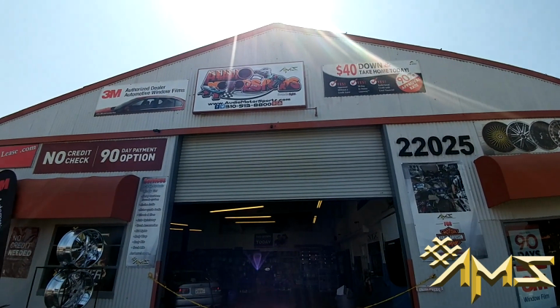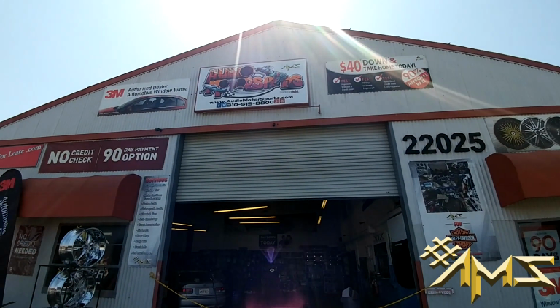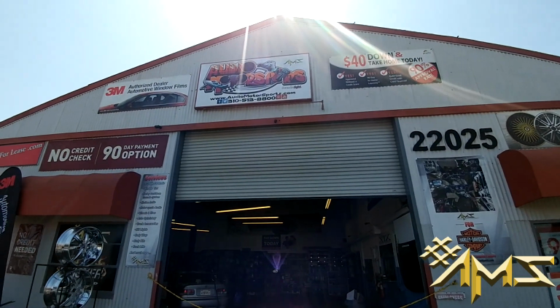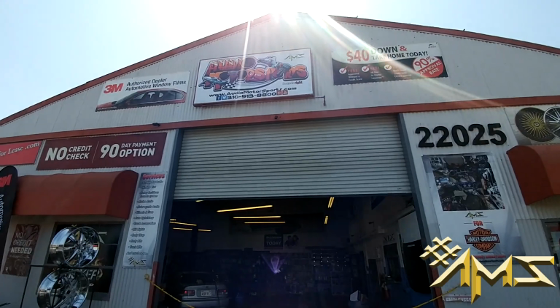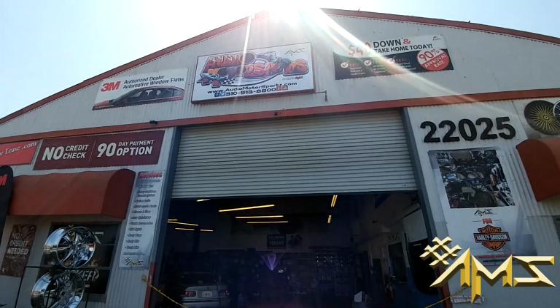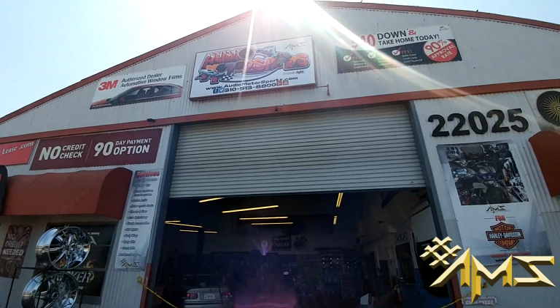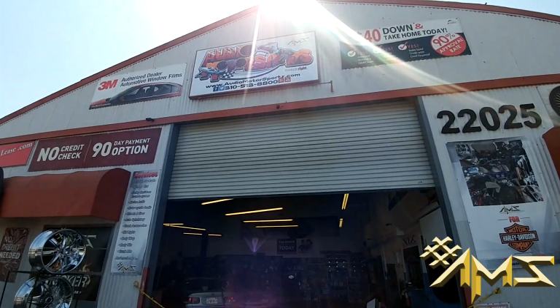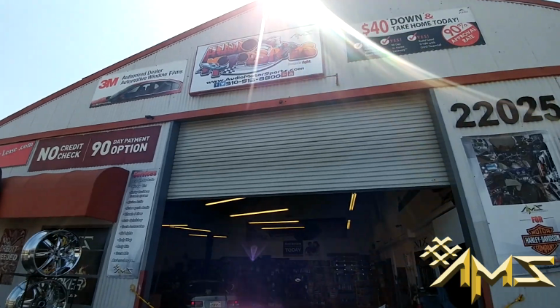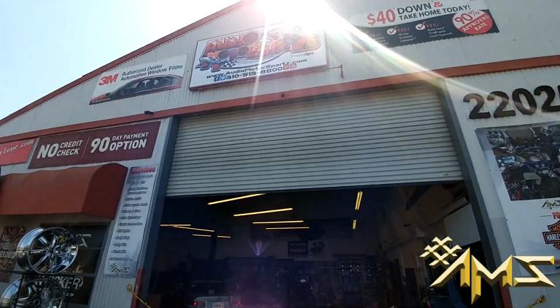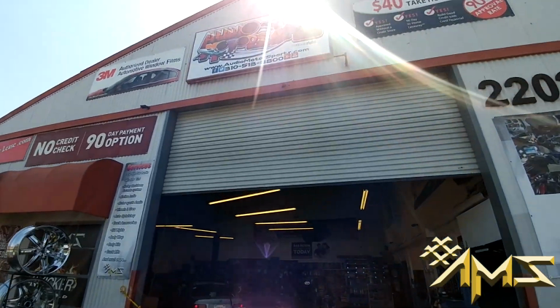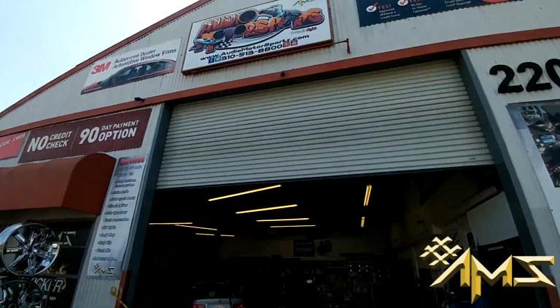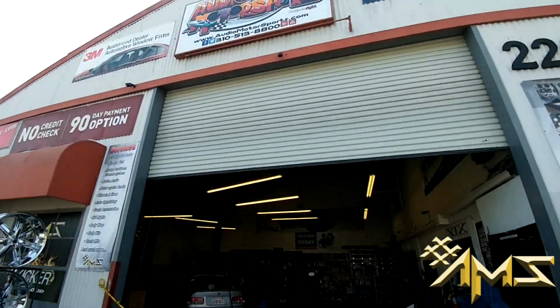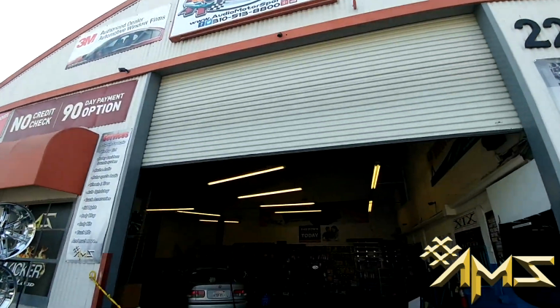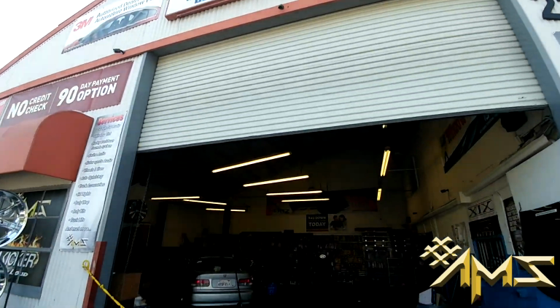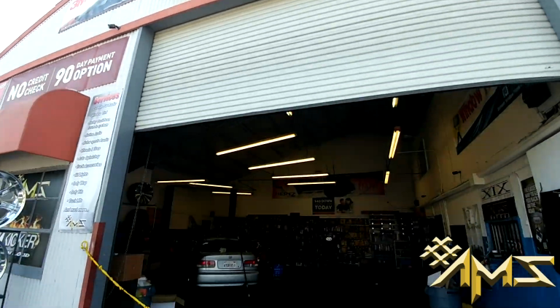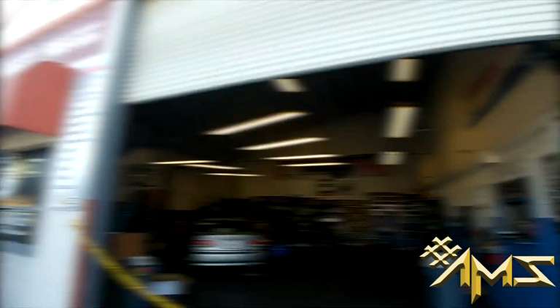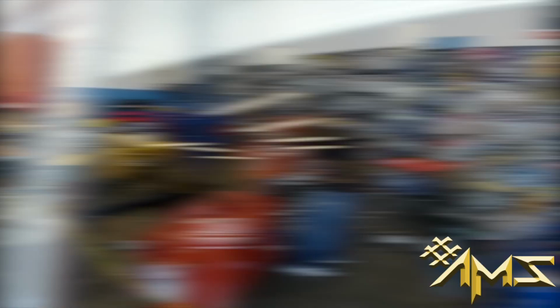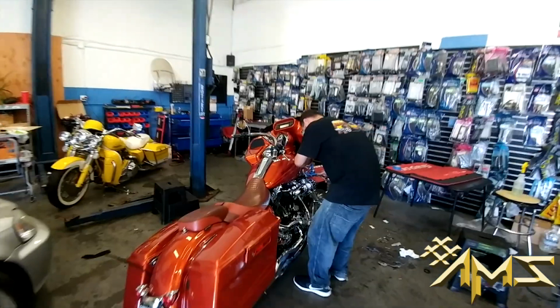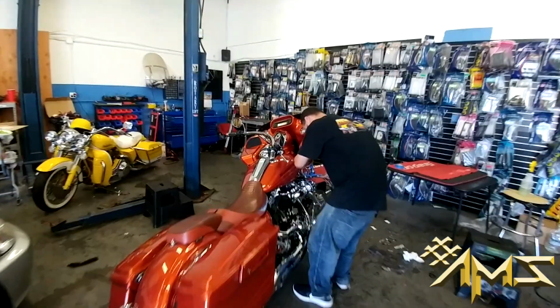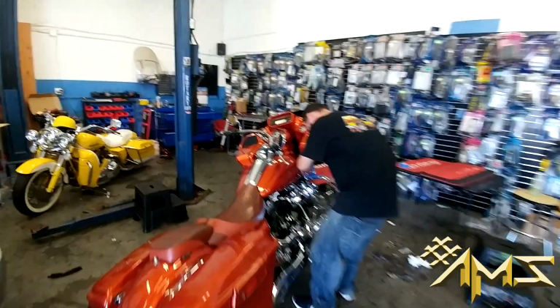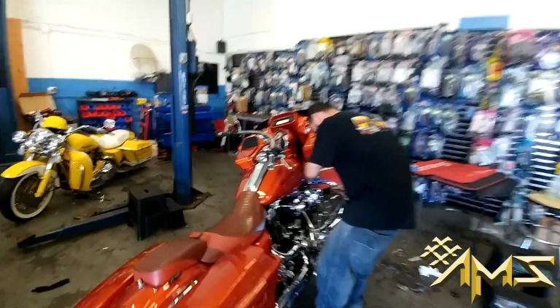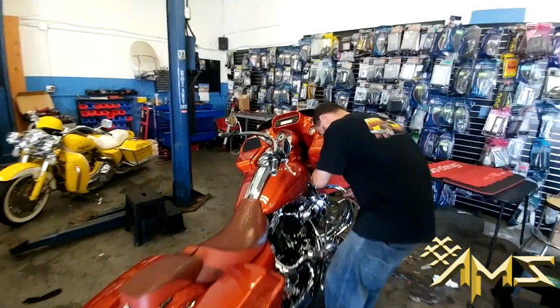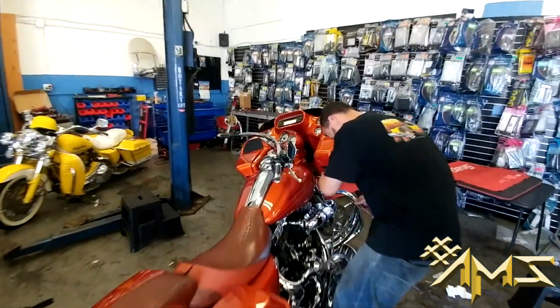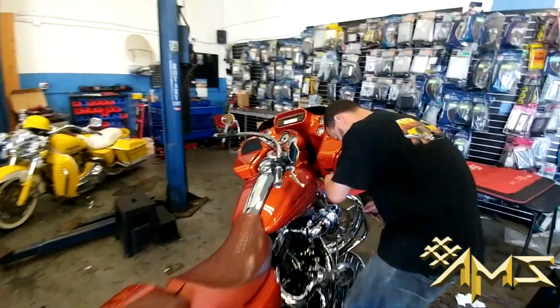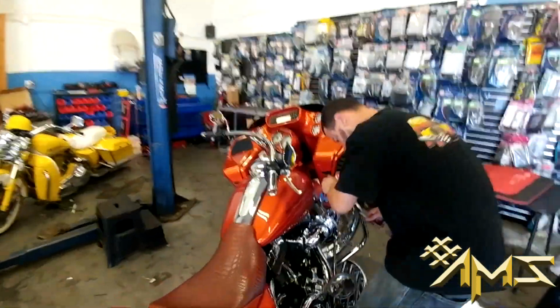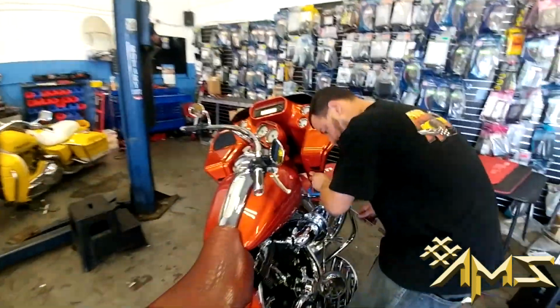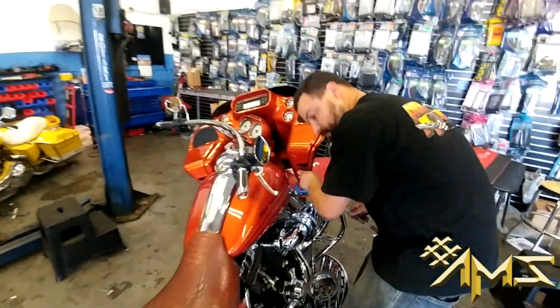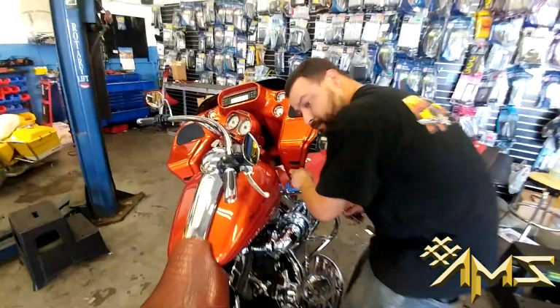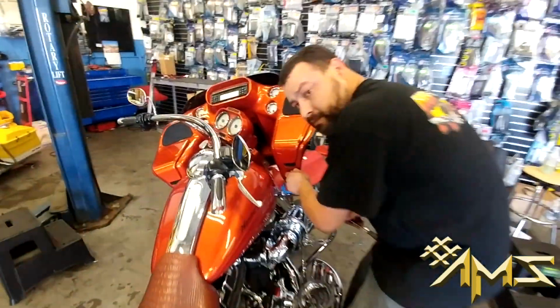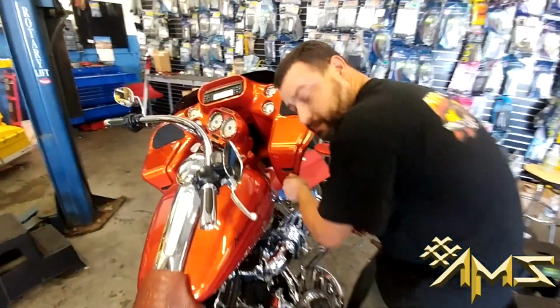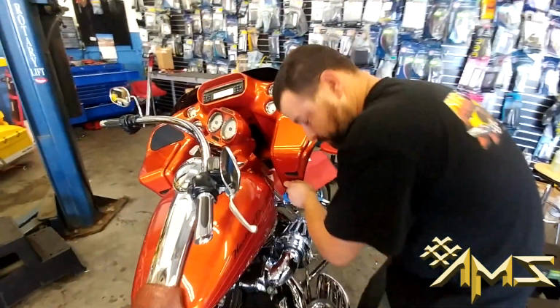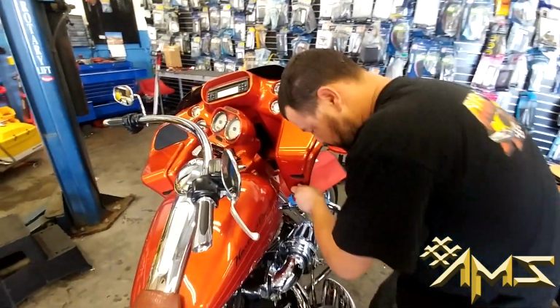Reporting live from South Bay LA, we got Sonny taking off the fairing.